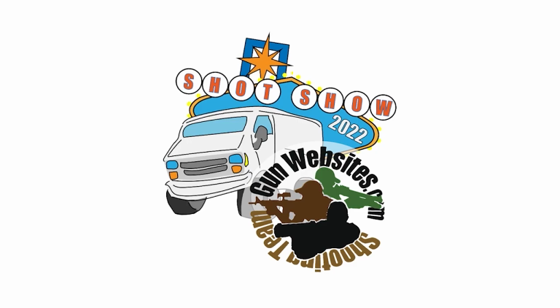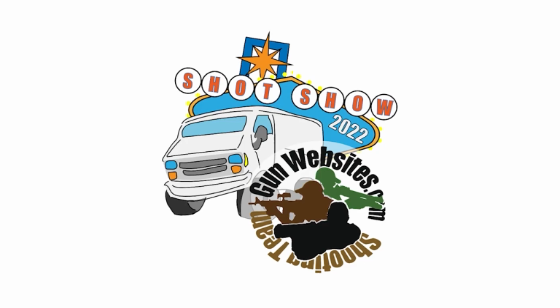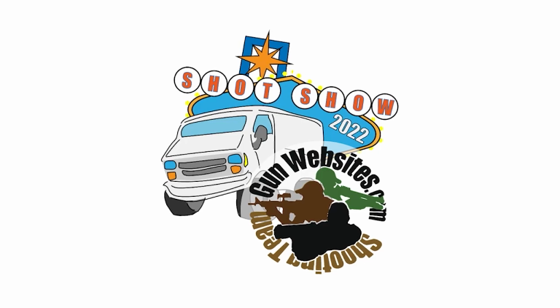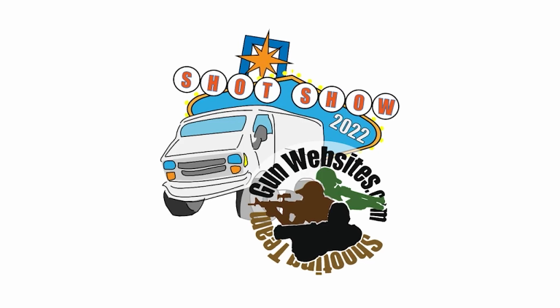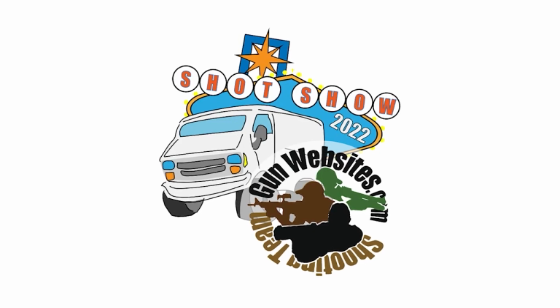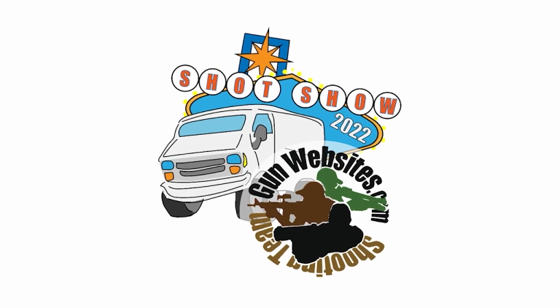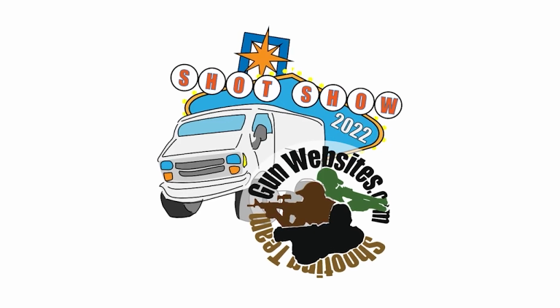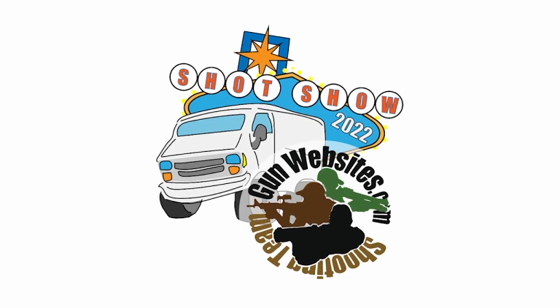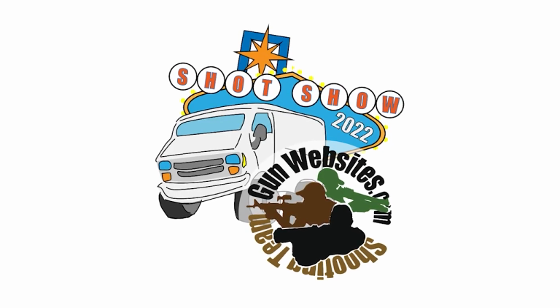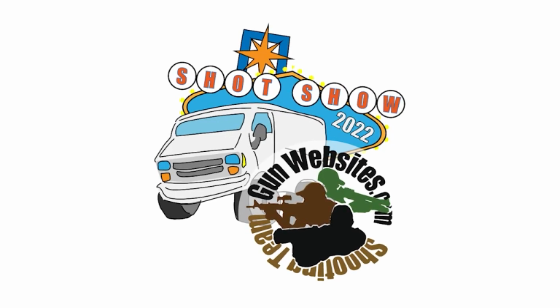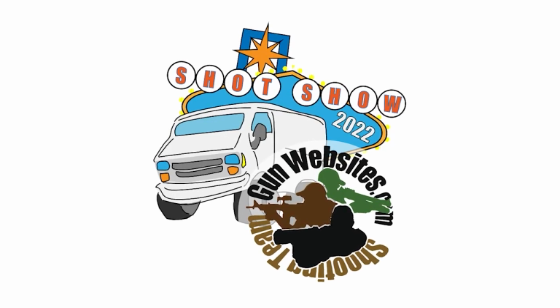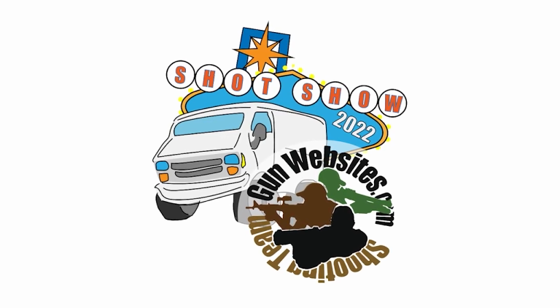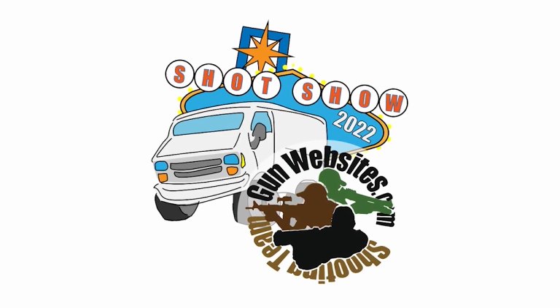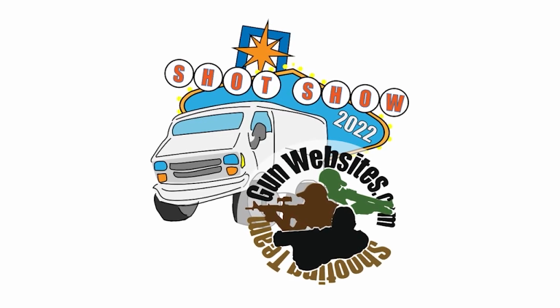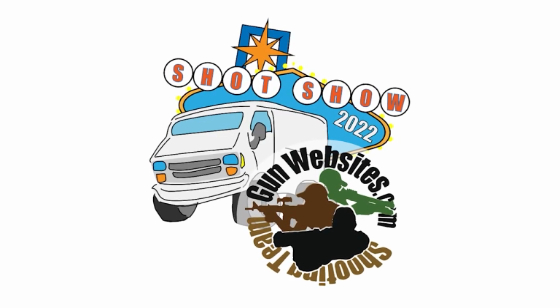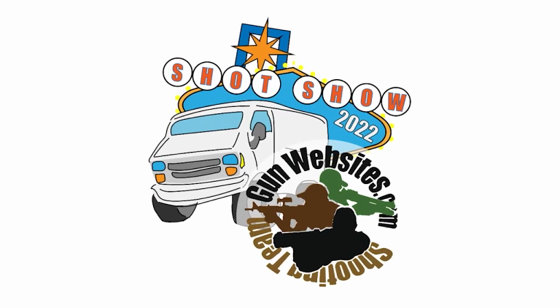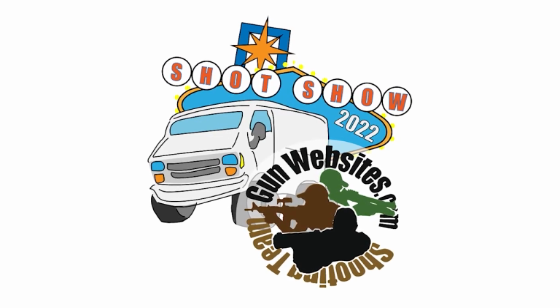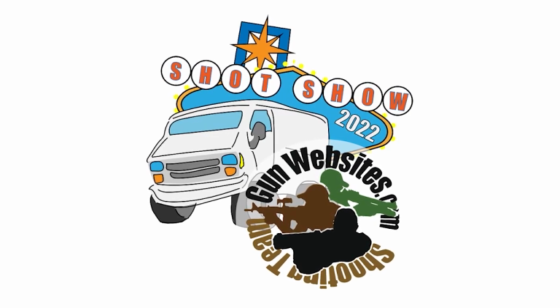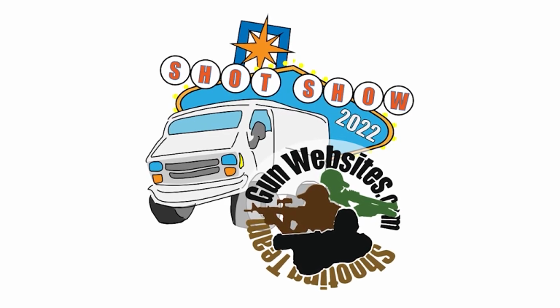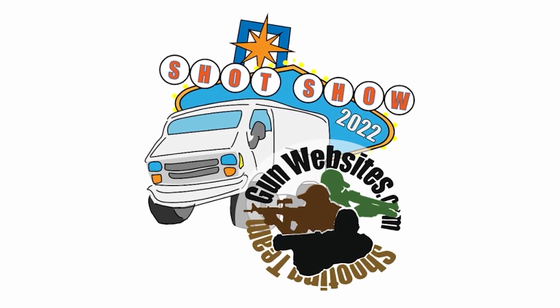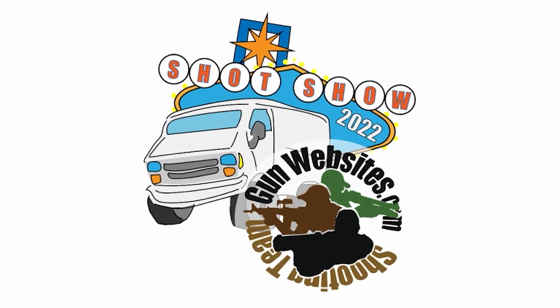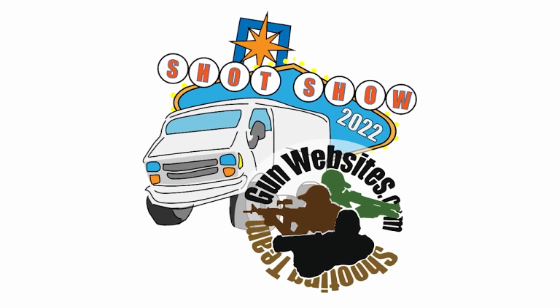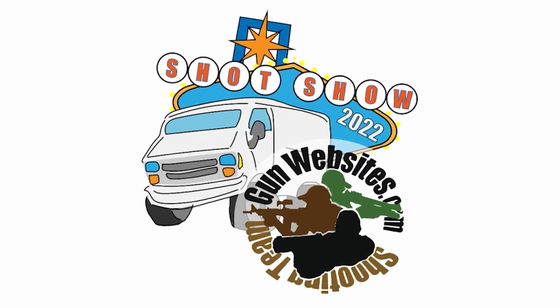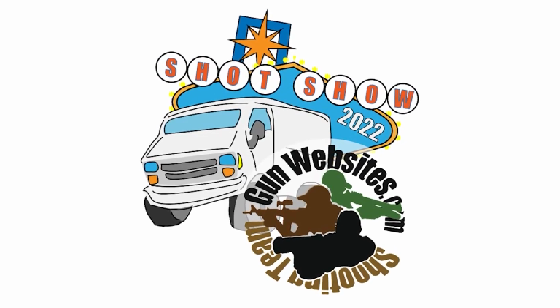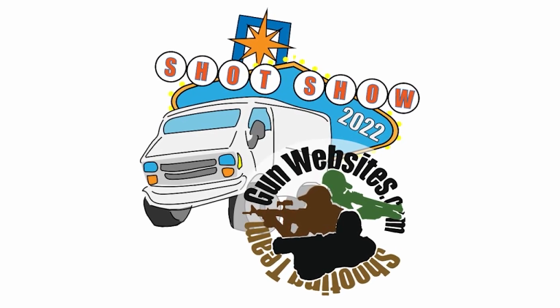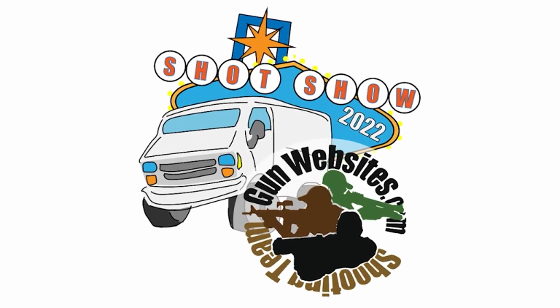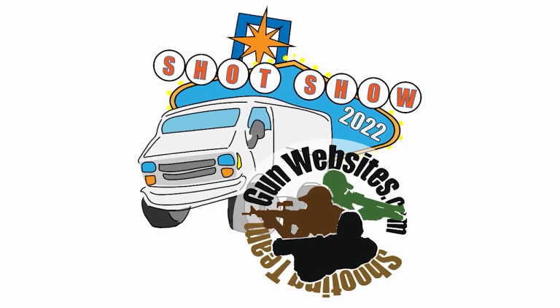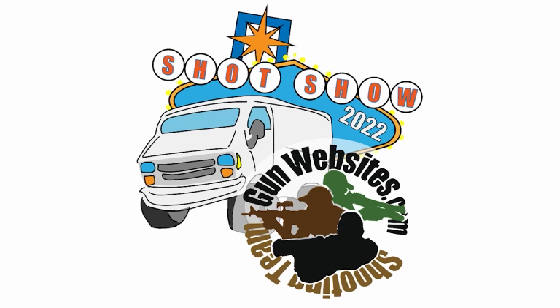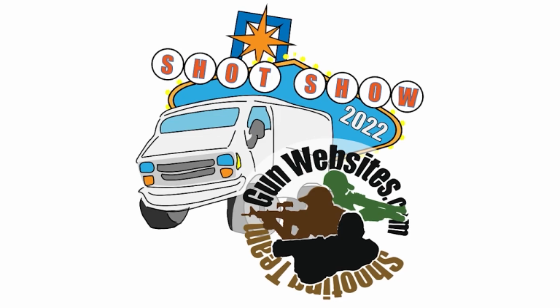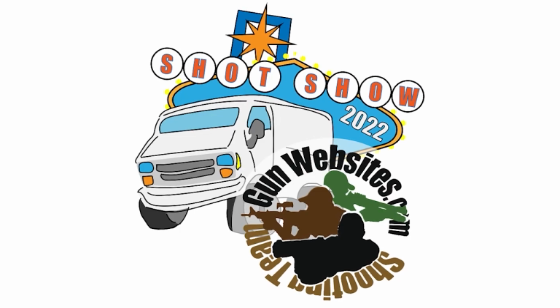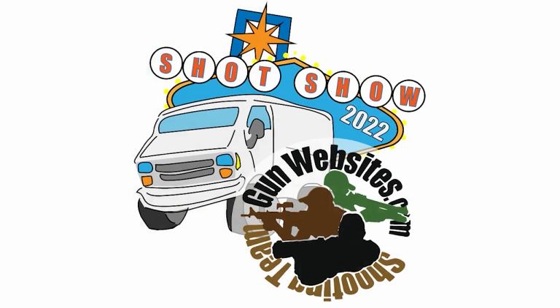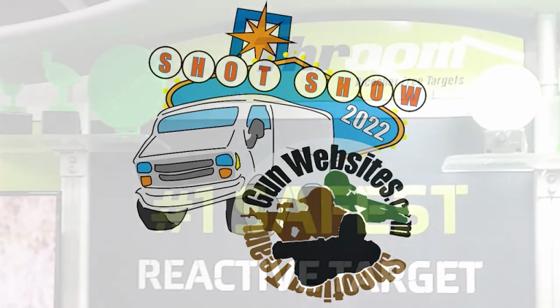SHOT Show 2022 is one of the best SHOT Shows in decades. Let's take a look at some of our coverage of the show.